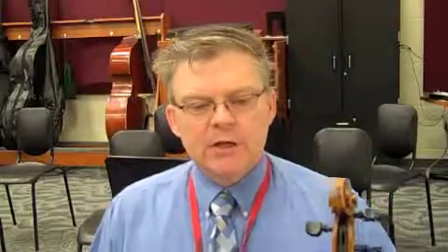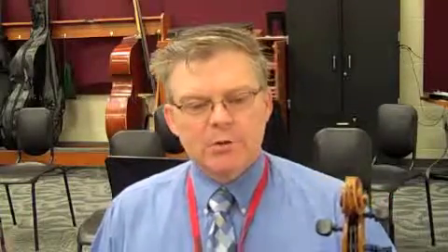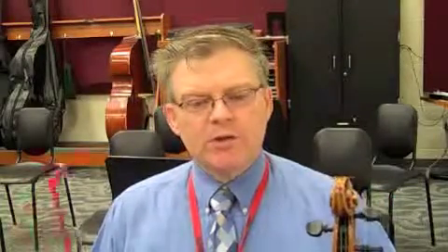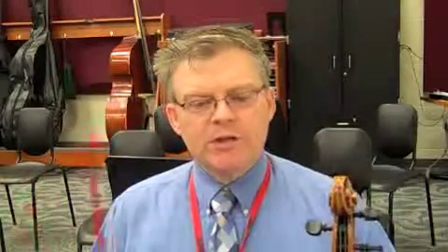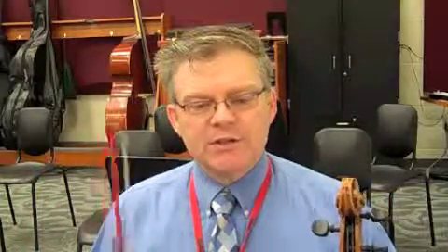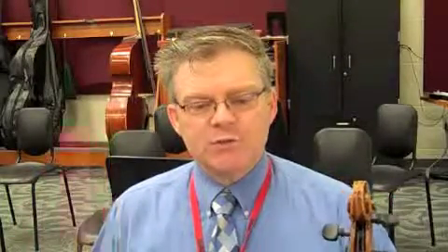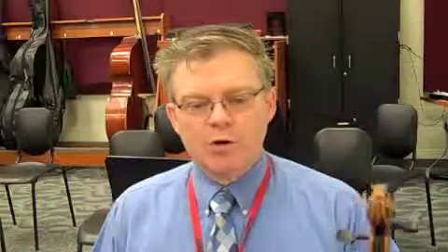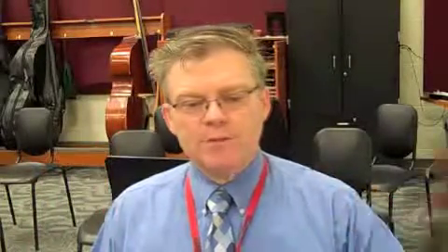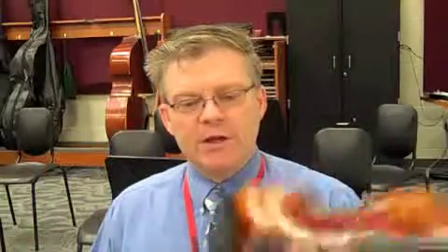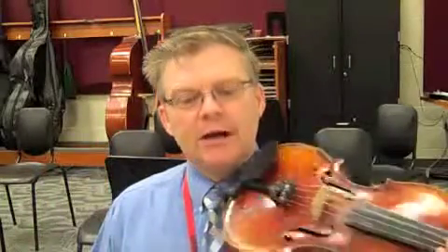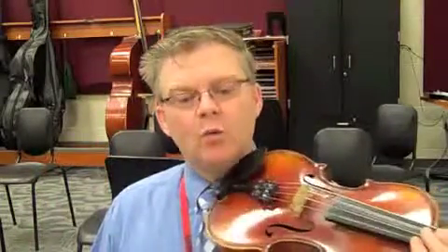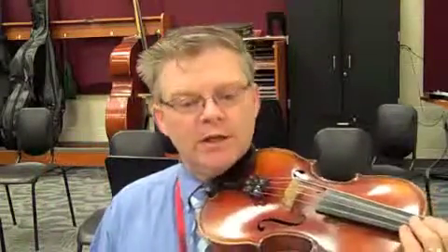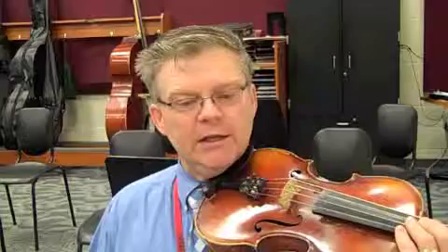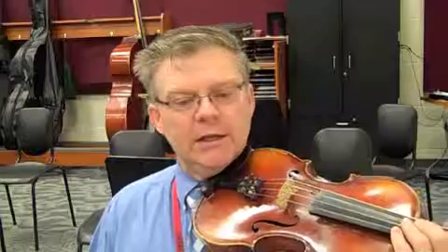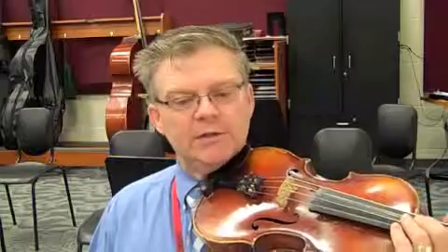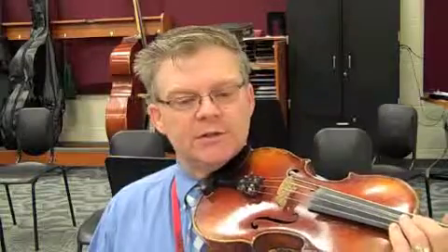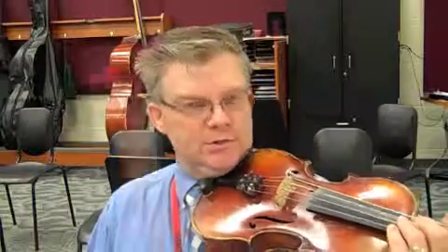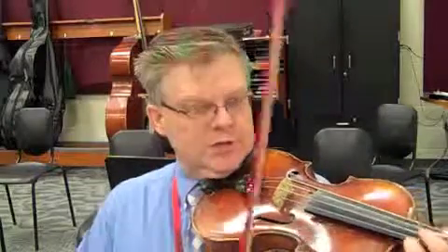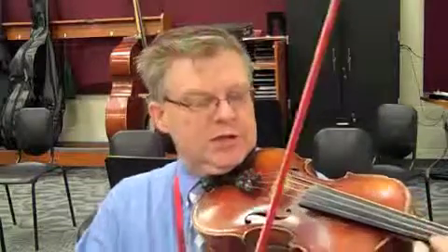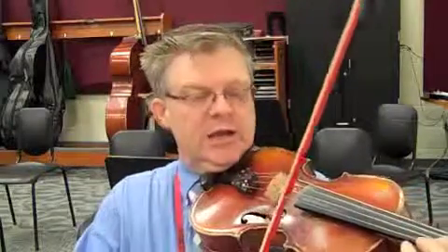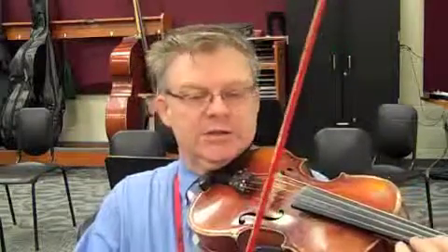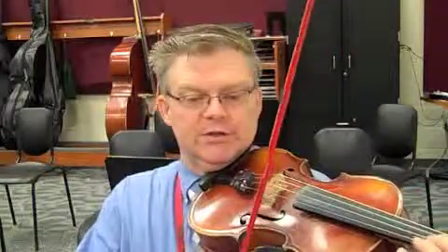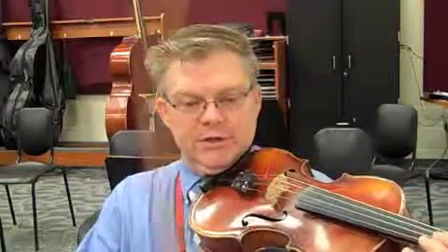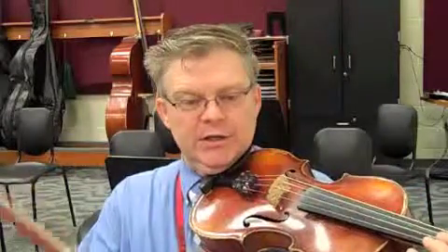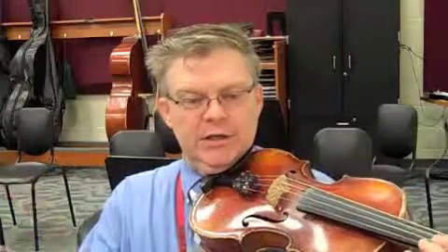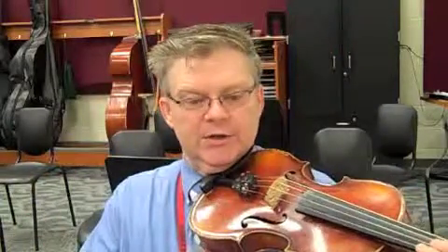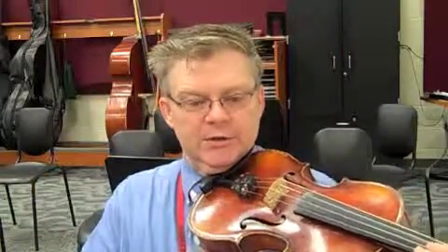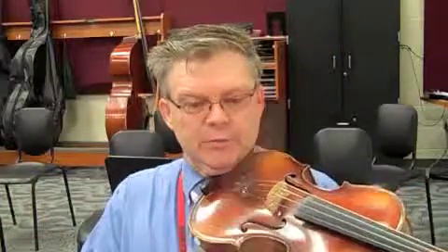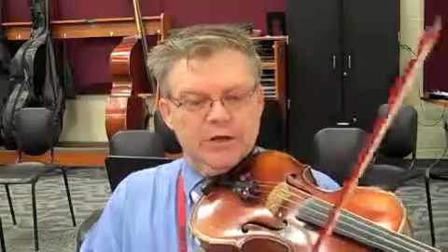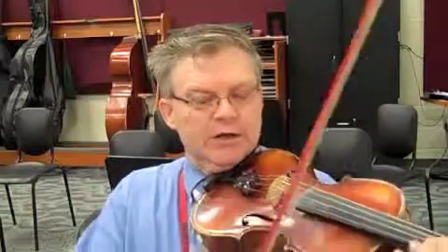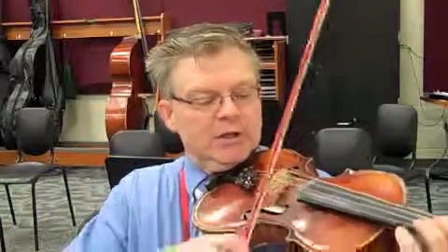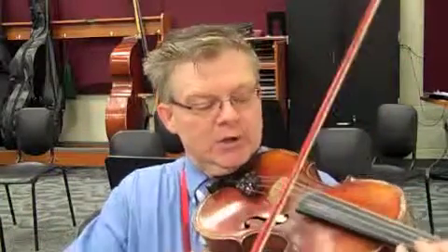So we're just going to take this at a nice working speed. 1-E-and-a, 2-E-and-a, 3-E-and-a, ready, go.